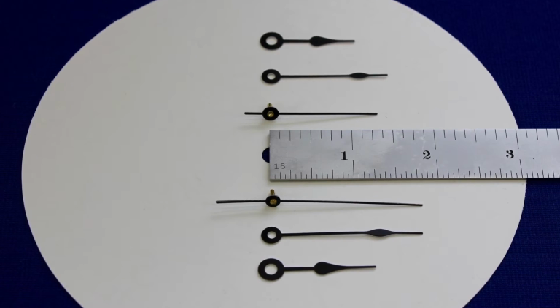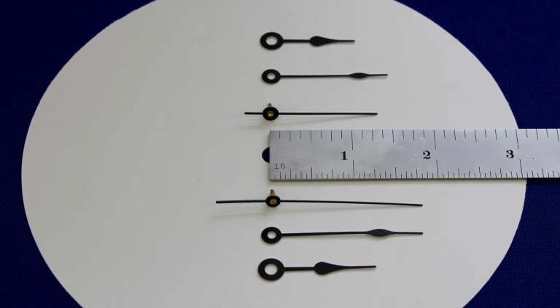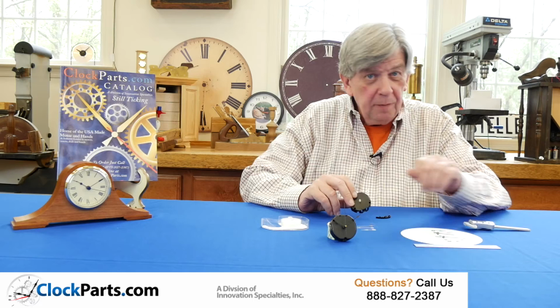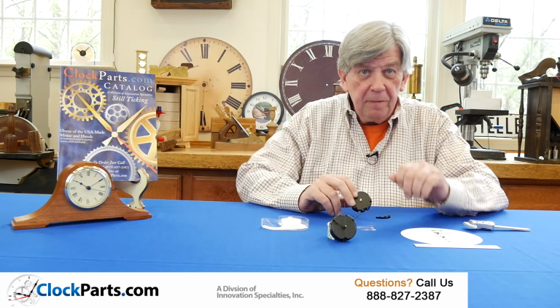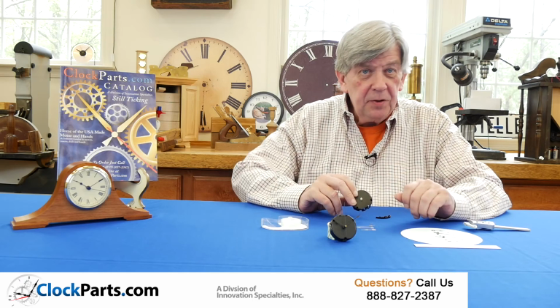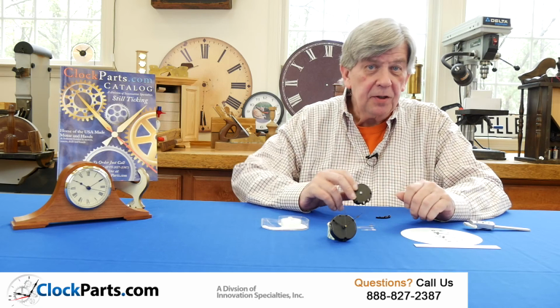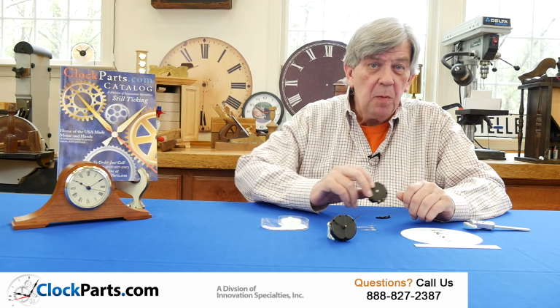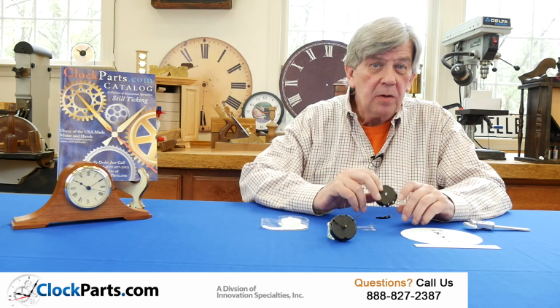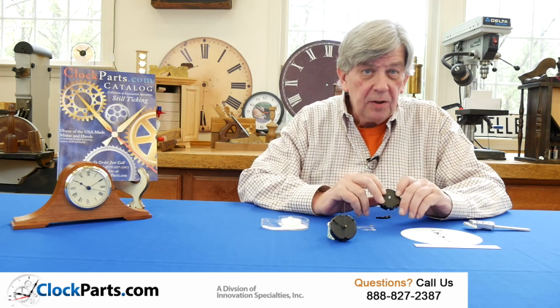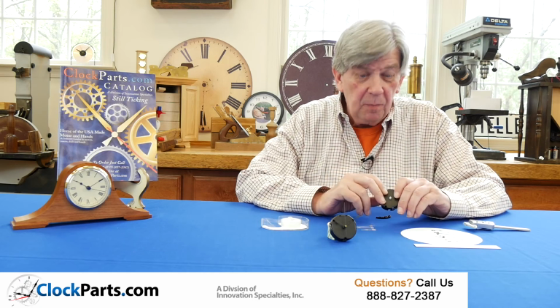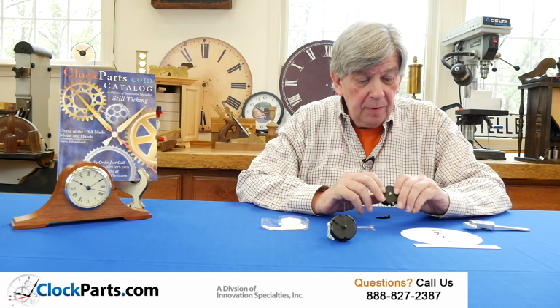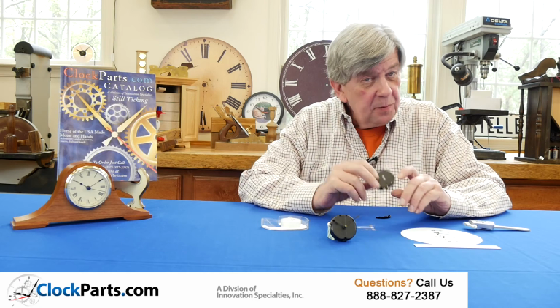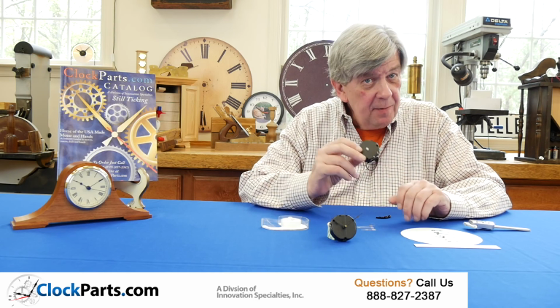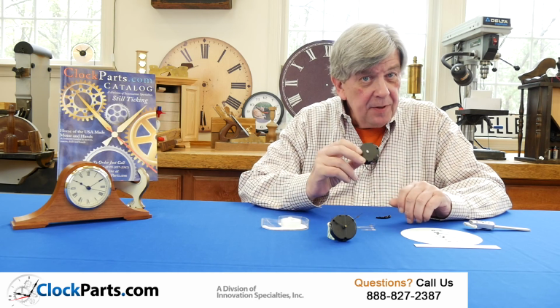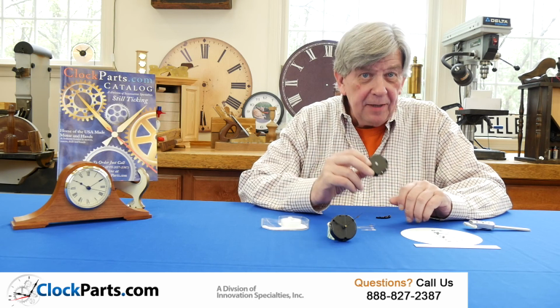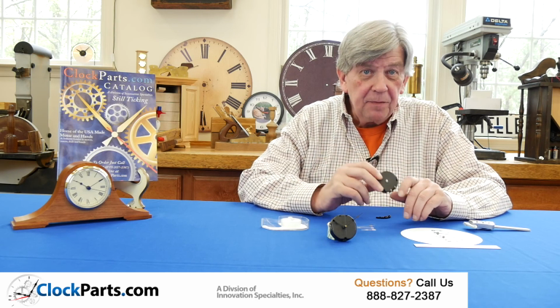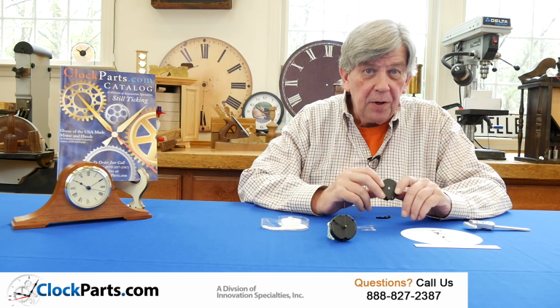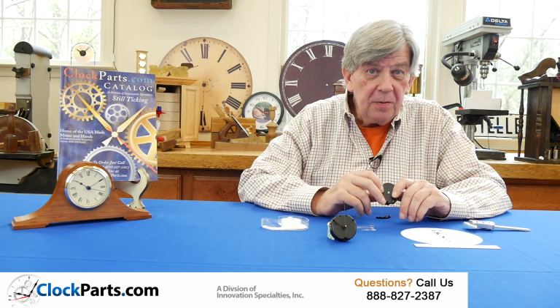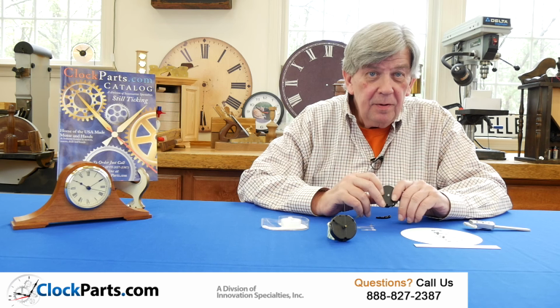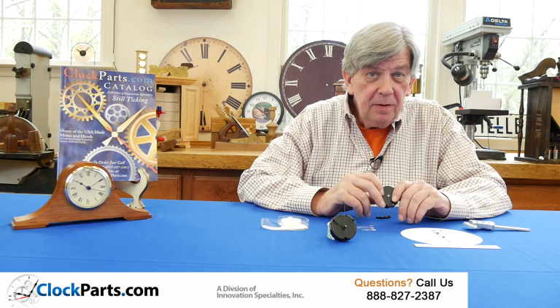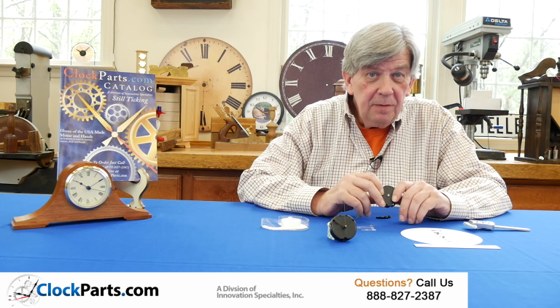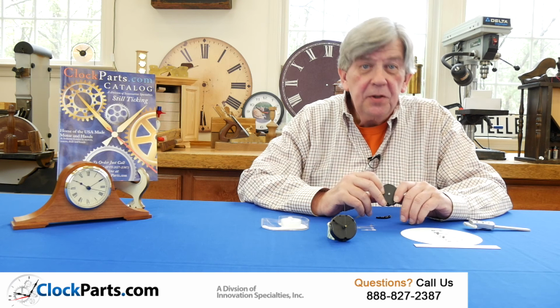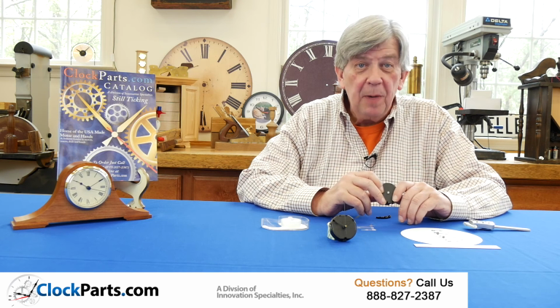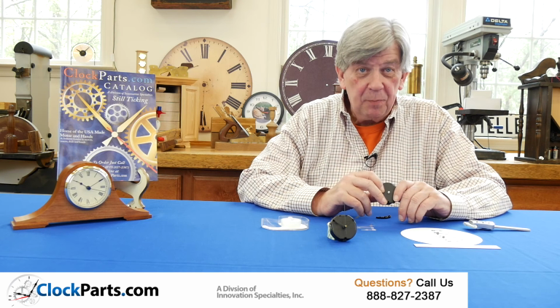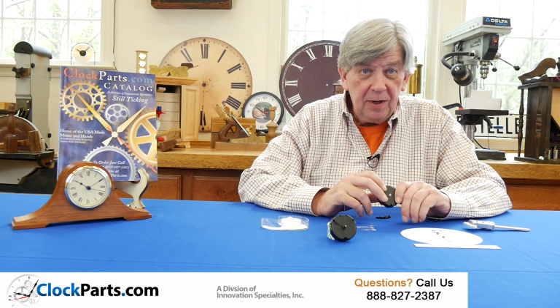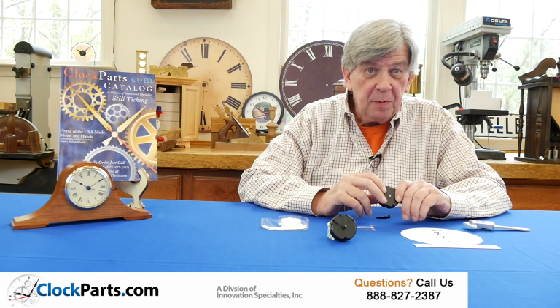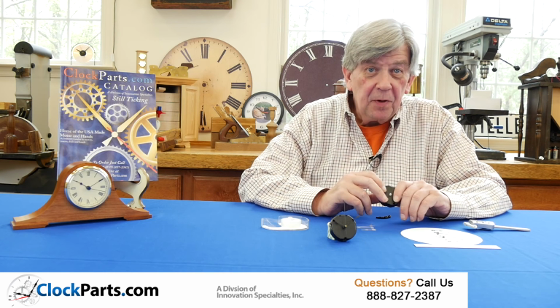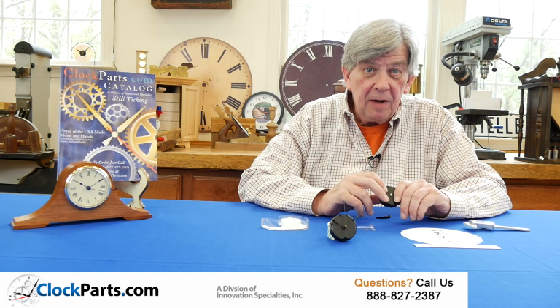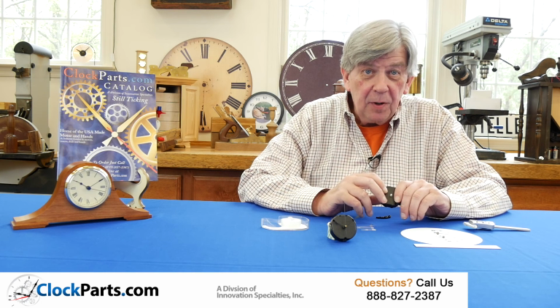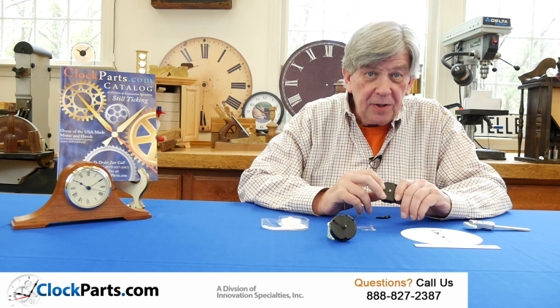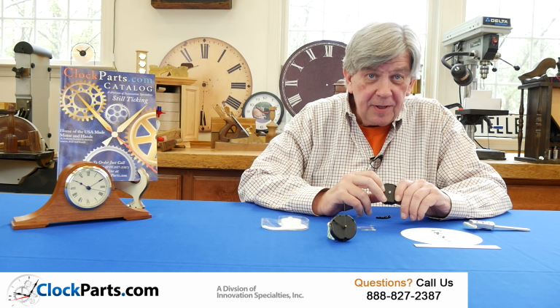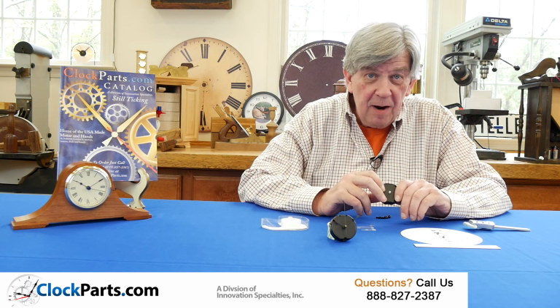So if you're fixing a small clock somewhere, this may be the answer for you. This is Mike Brosman for ClockParts.com.